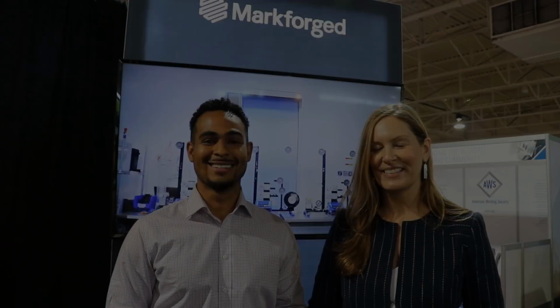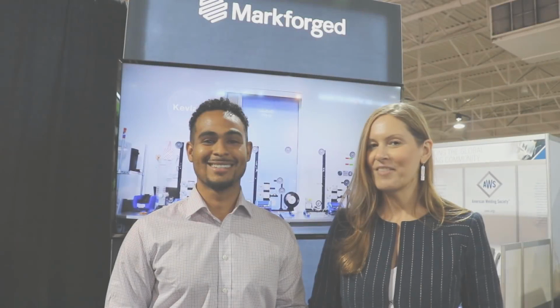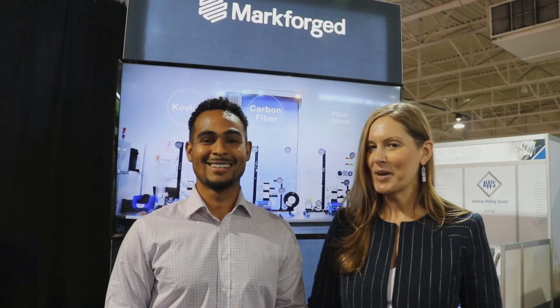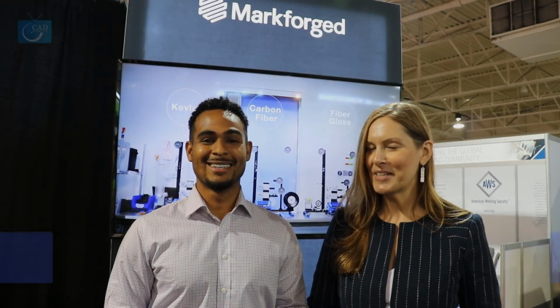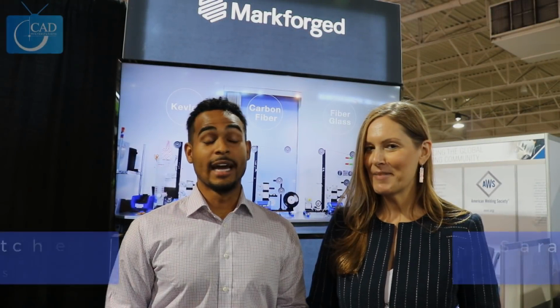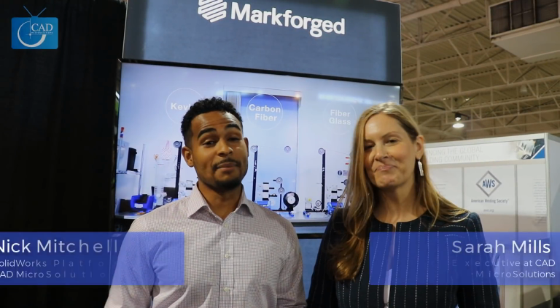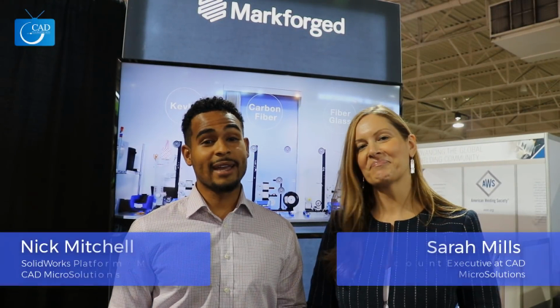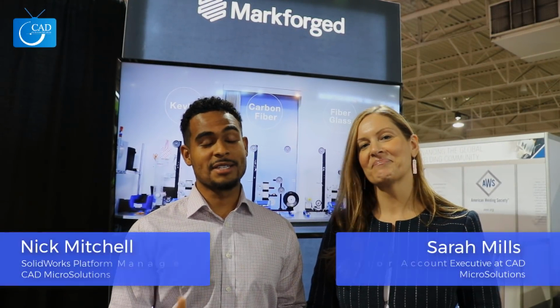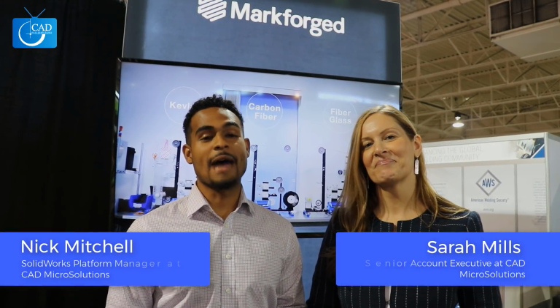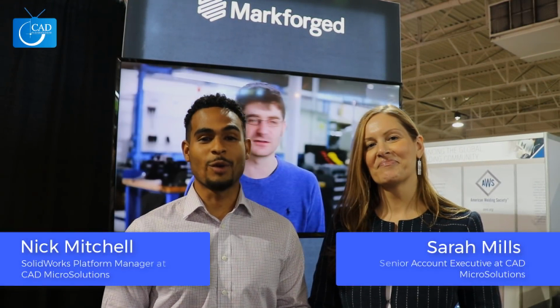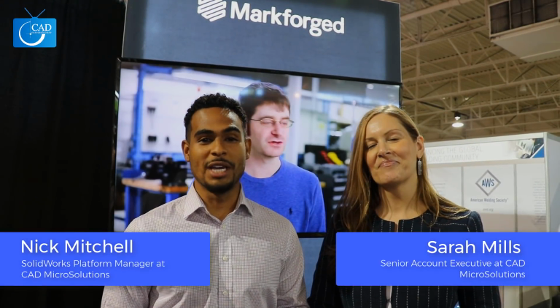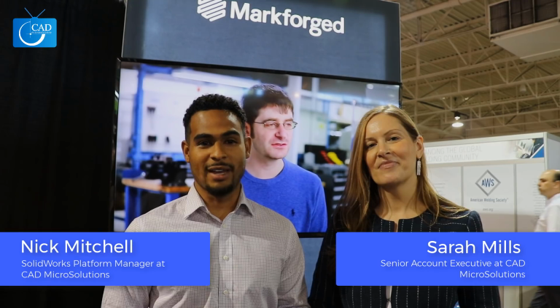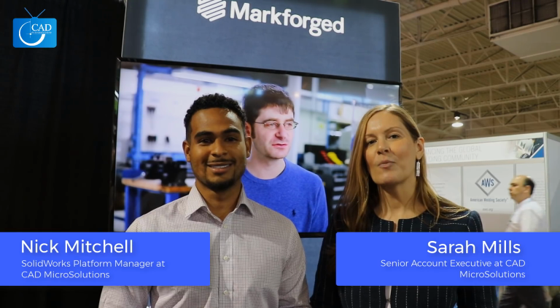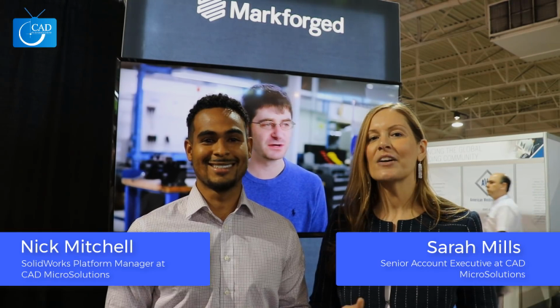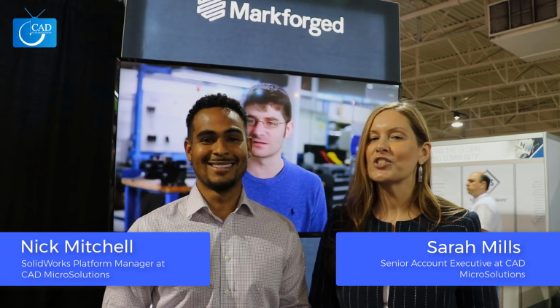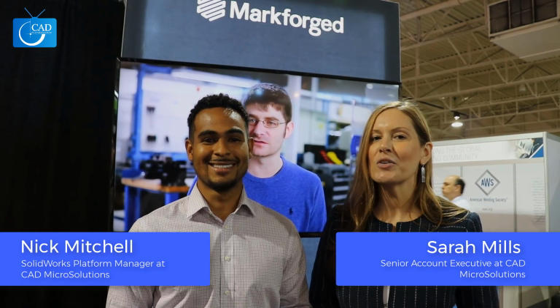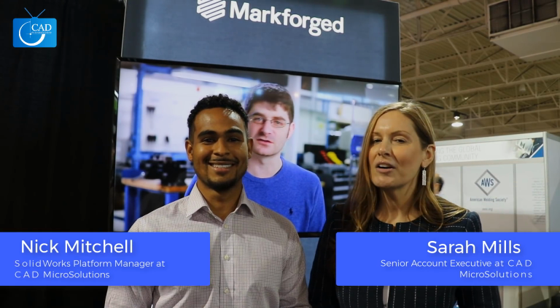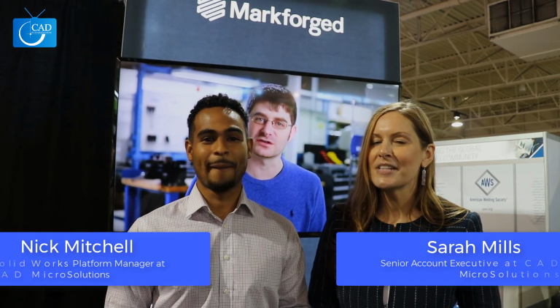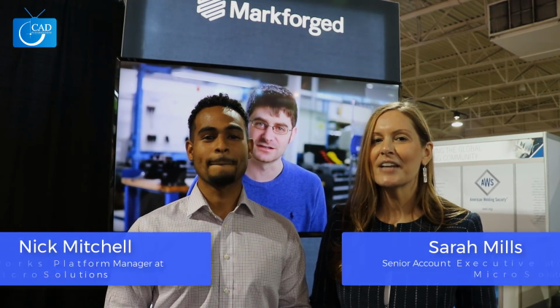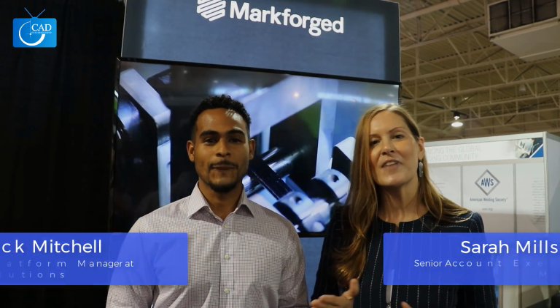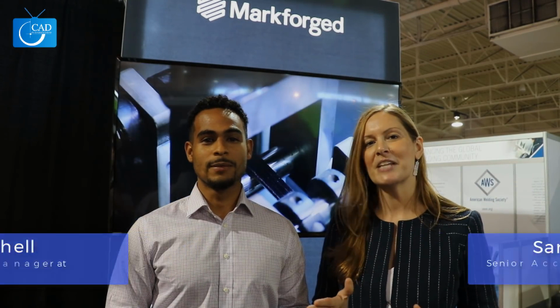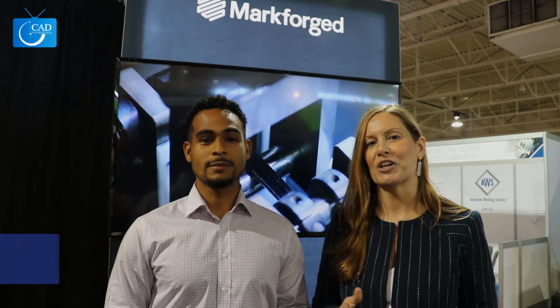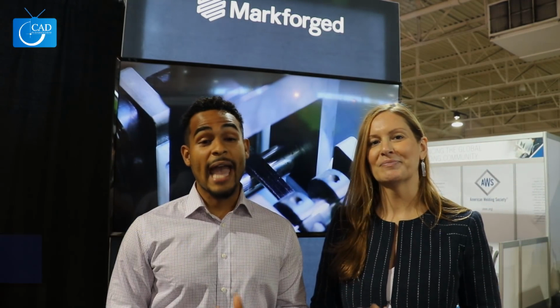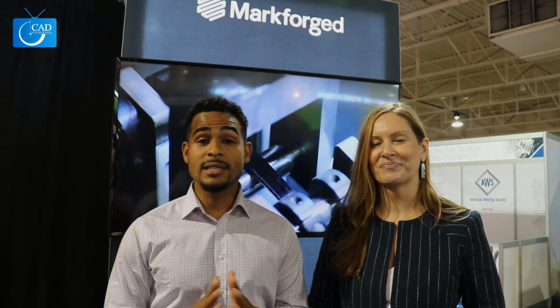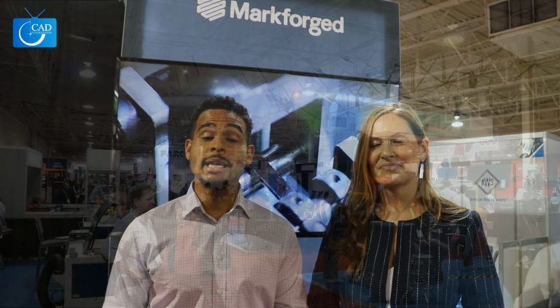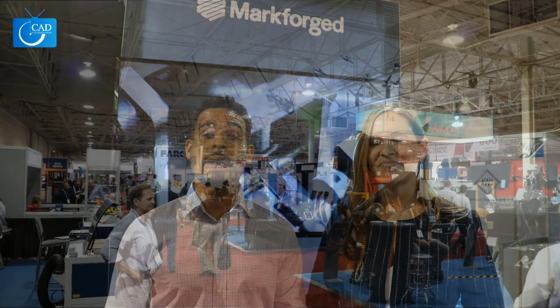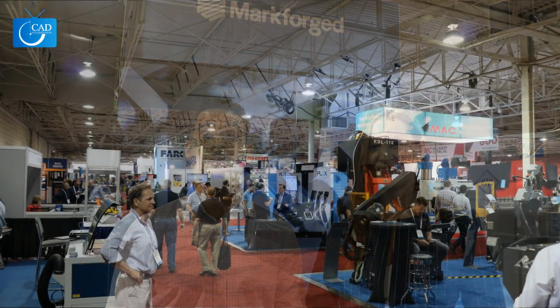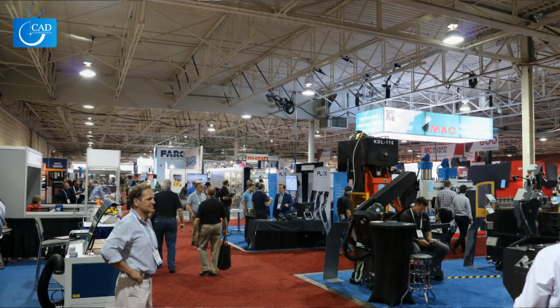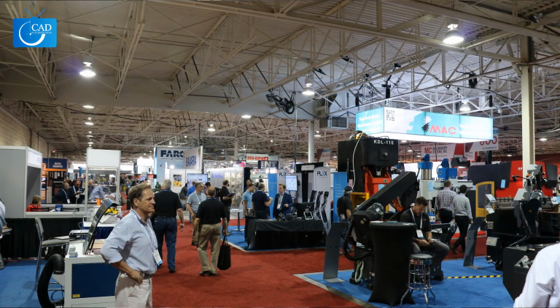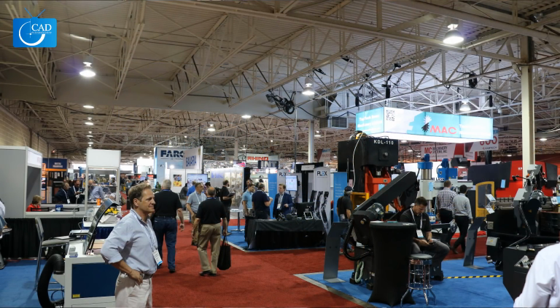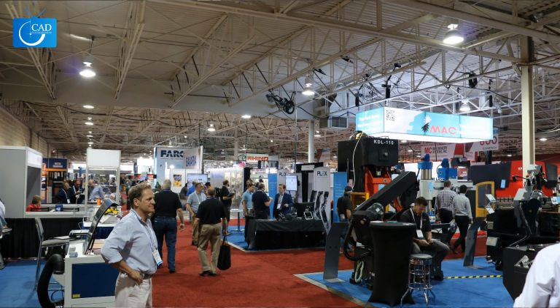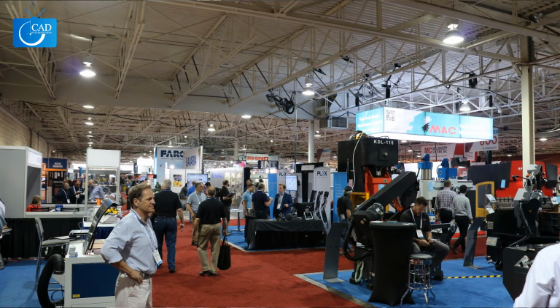Hi everyone, I'm Sarah and I'm Nick, and this is CAD Micro TV. We're here at the Toronto Conference Centre at the Fabtech show — Canada's leading metal forming and fabricating show.